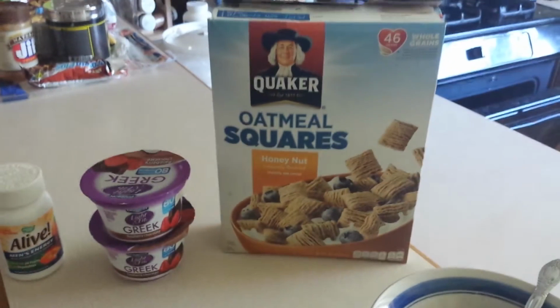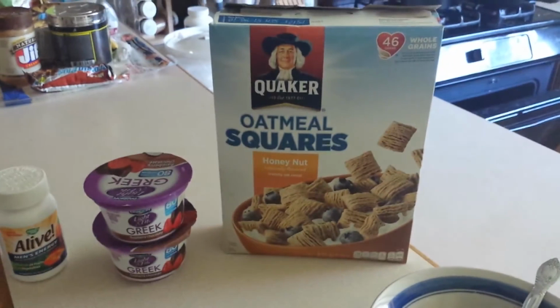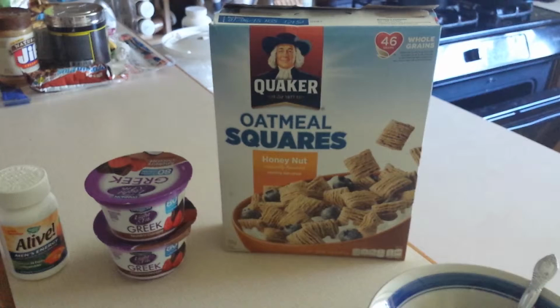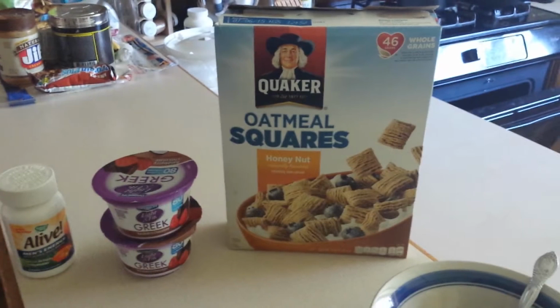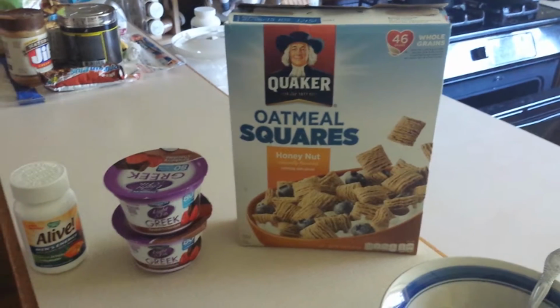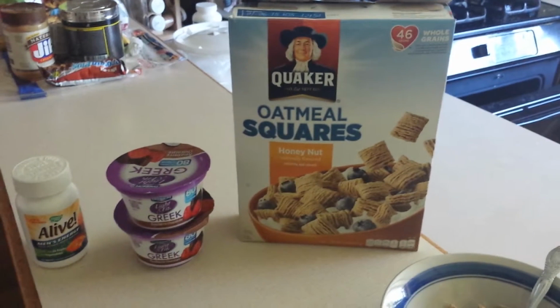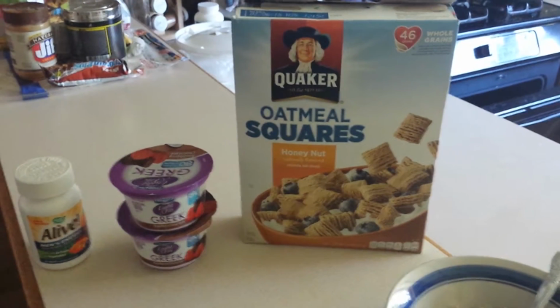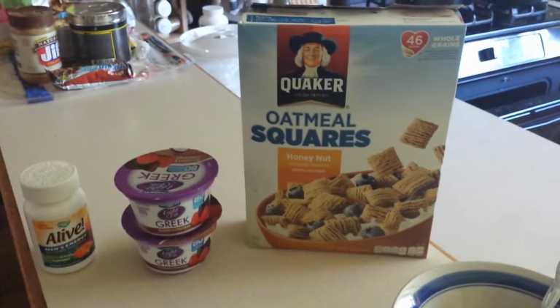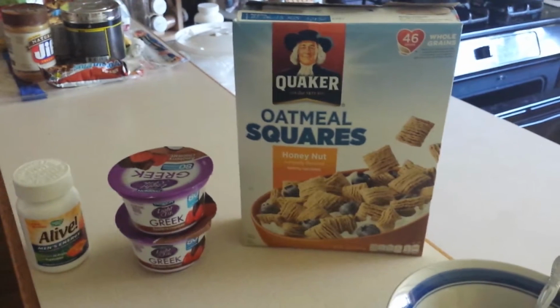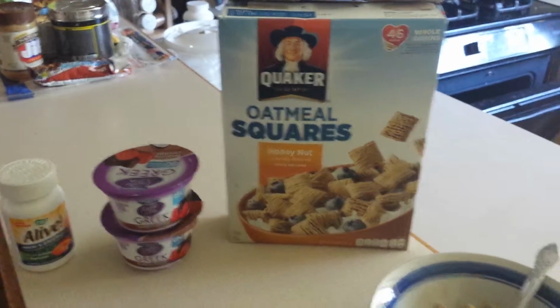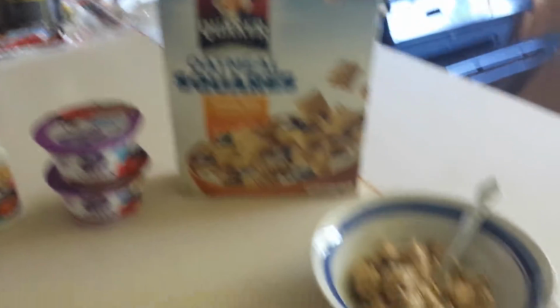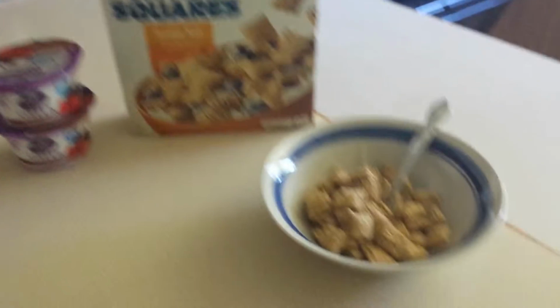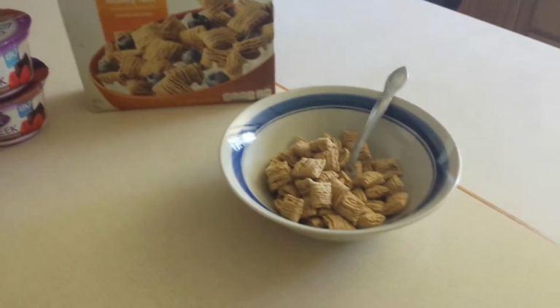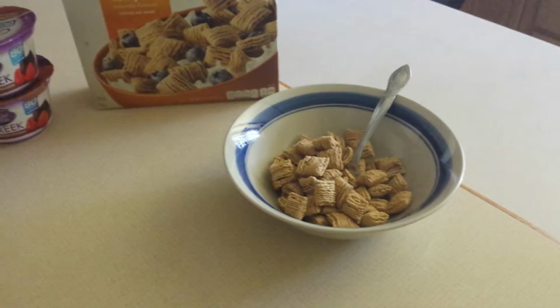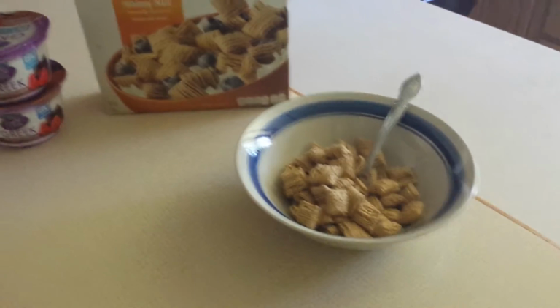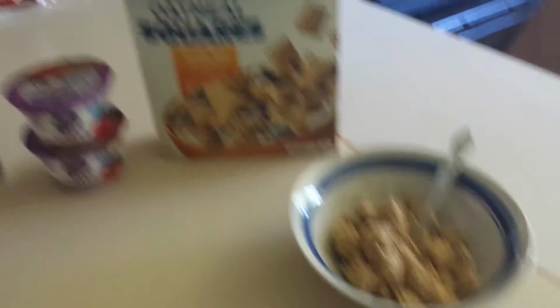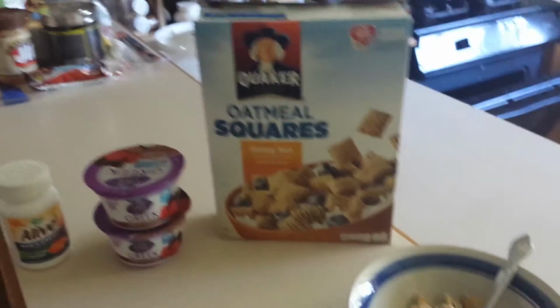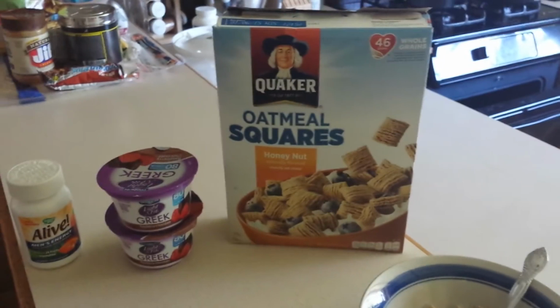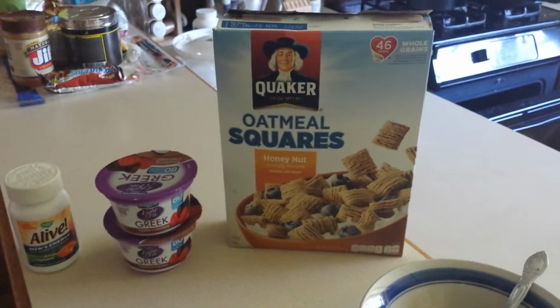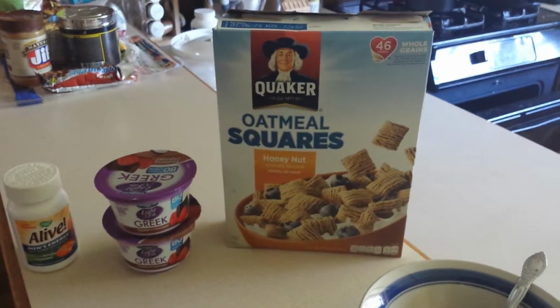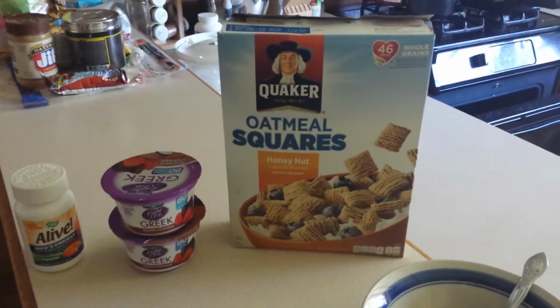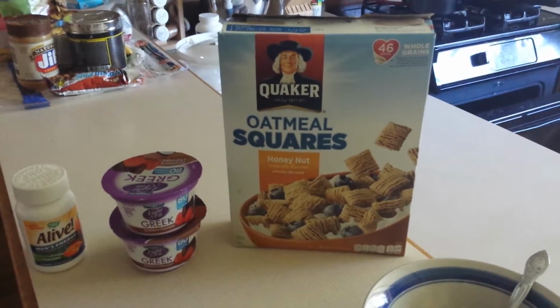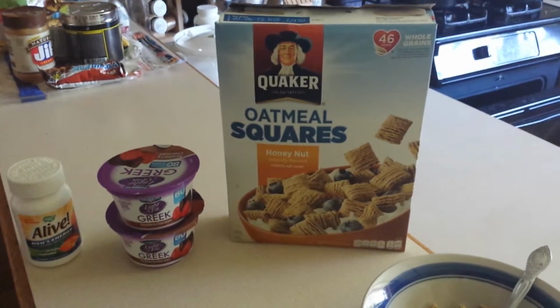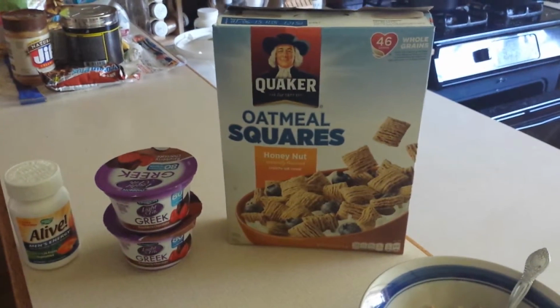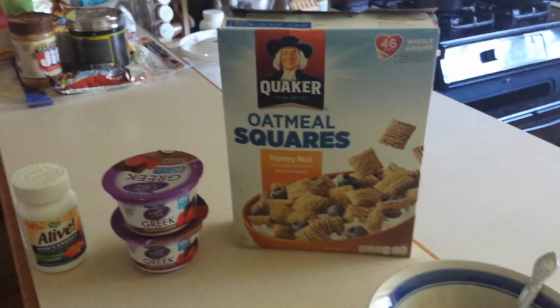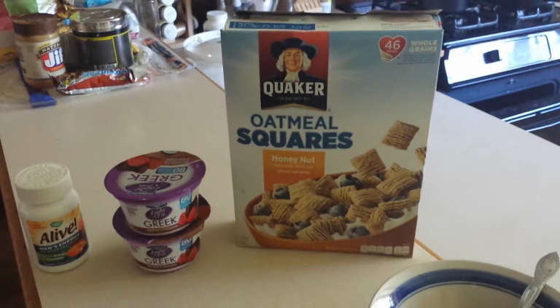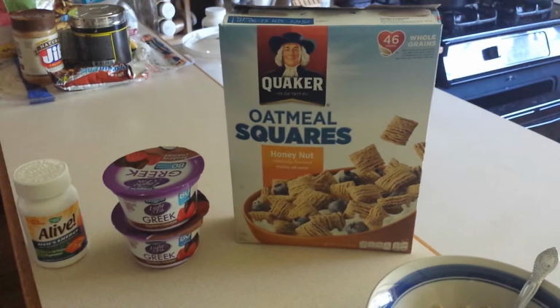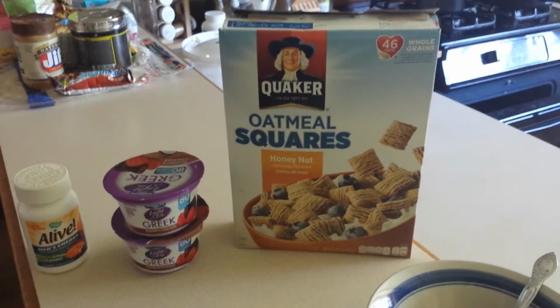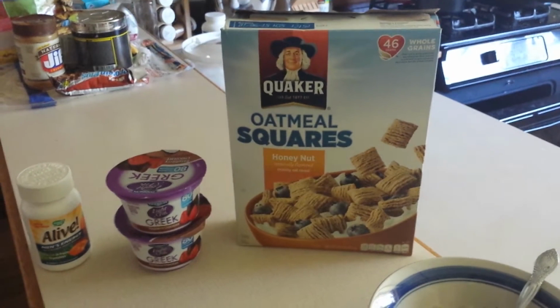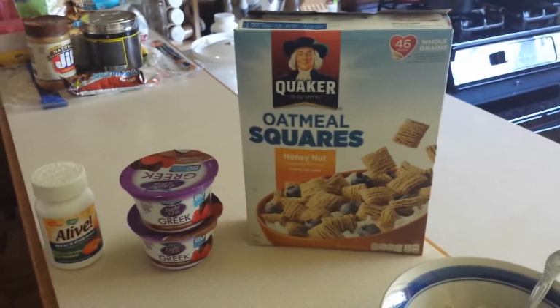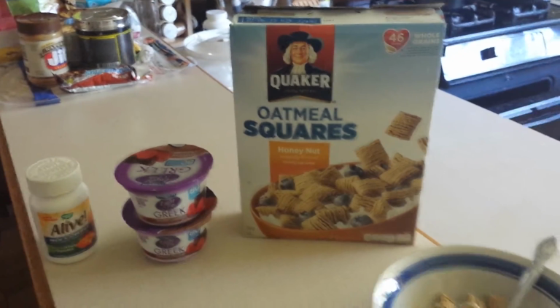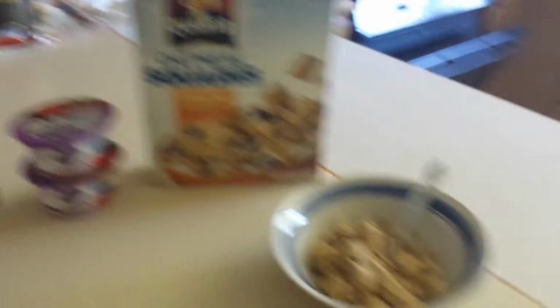I'm going to have one serving of oatmeal squares, honey nut. That cereal is really good. Just added some extra fiber in my diet.